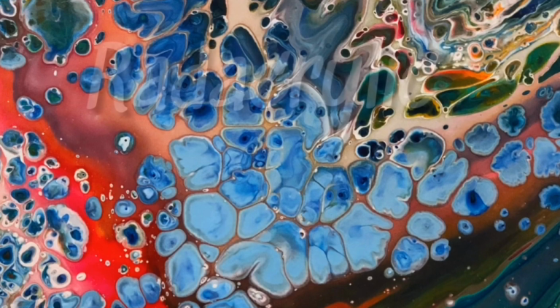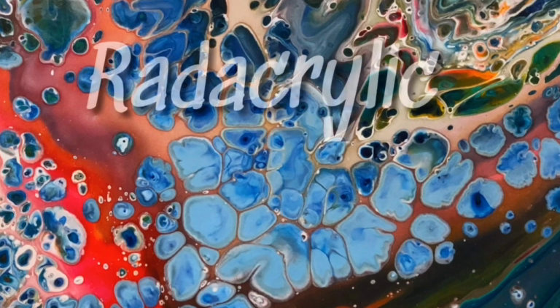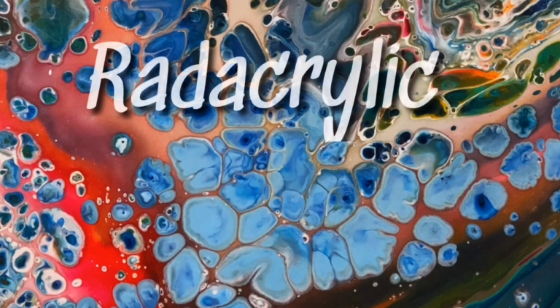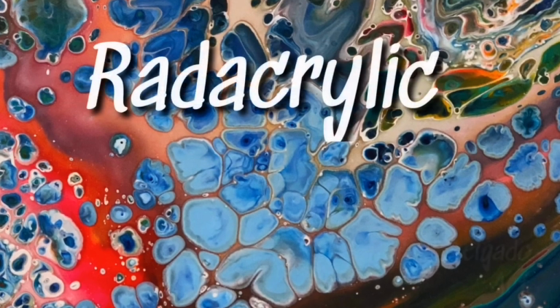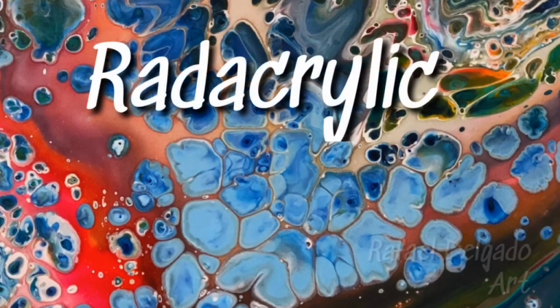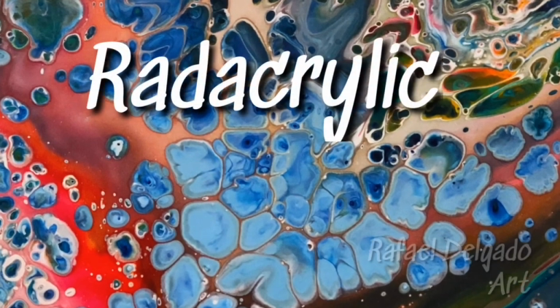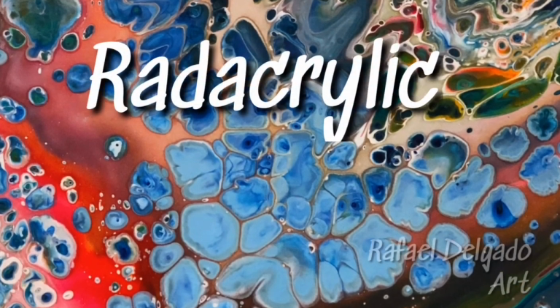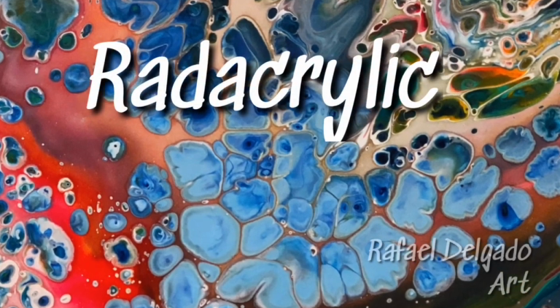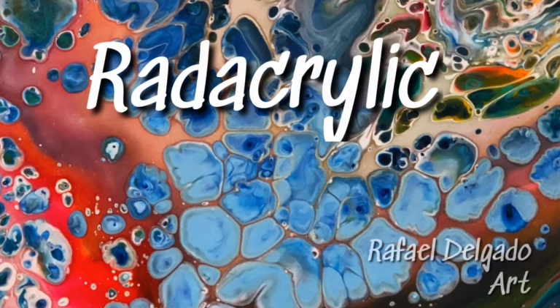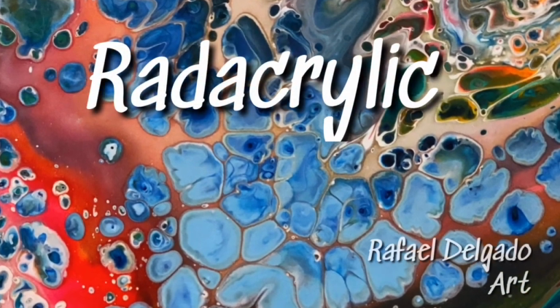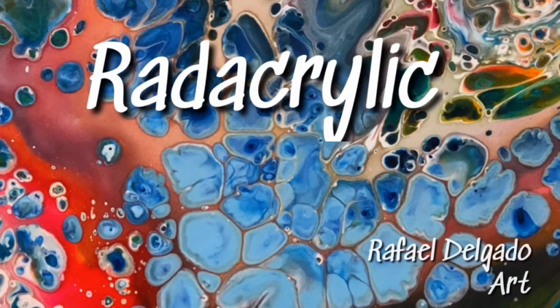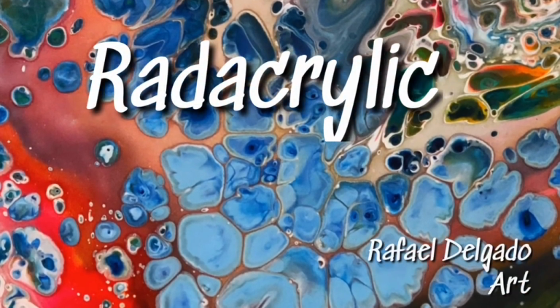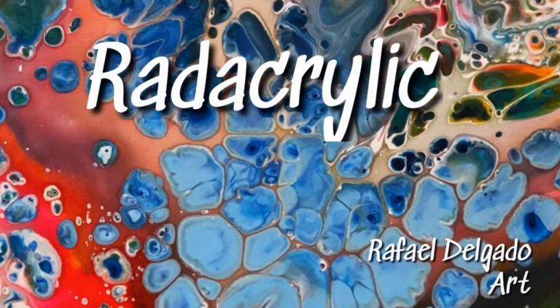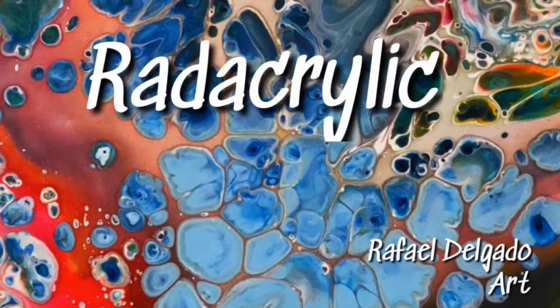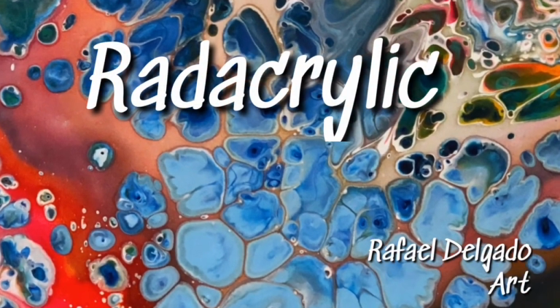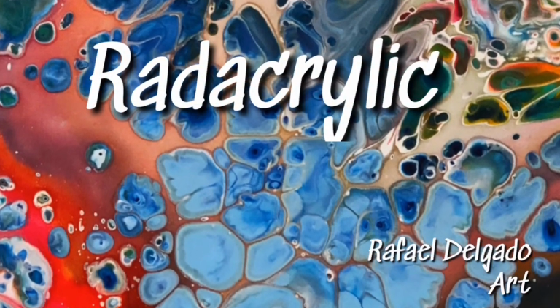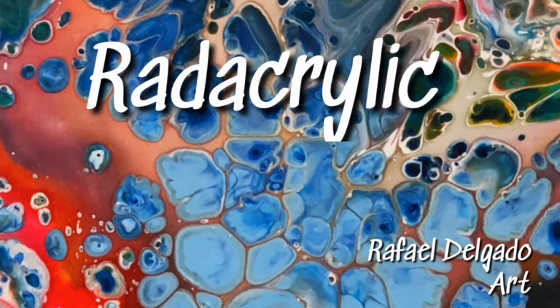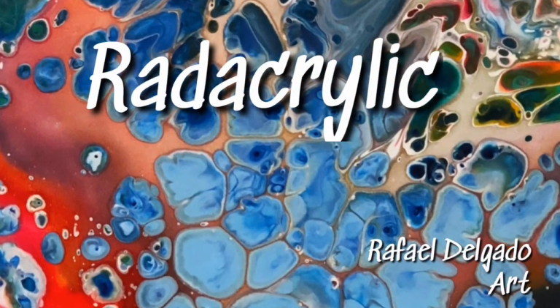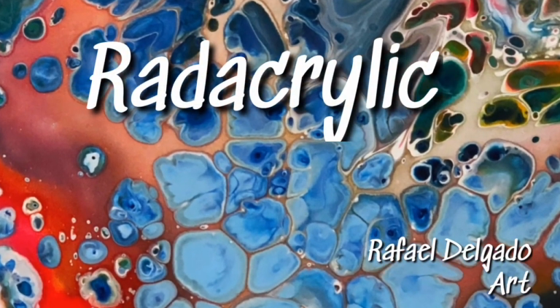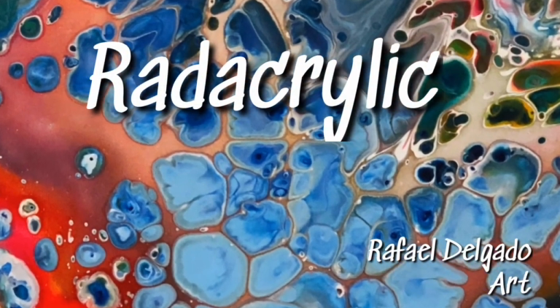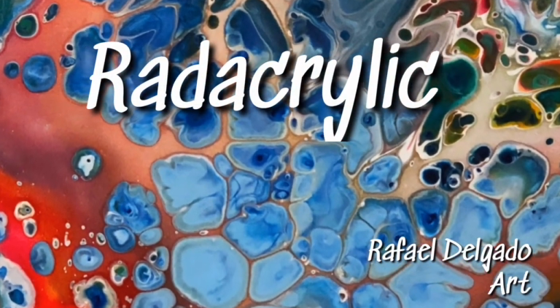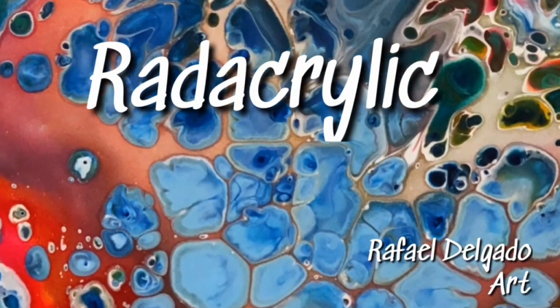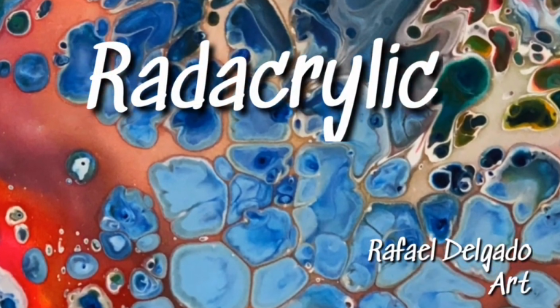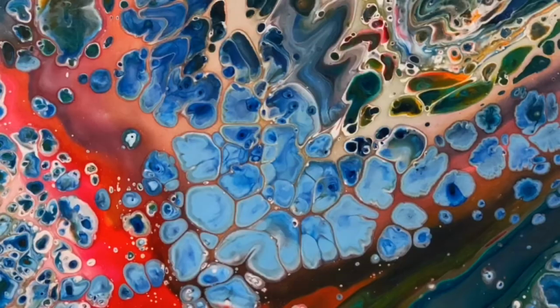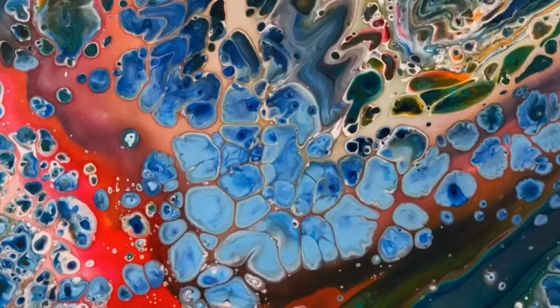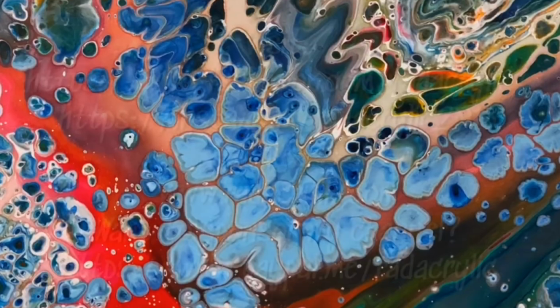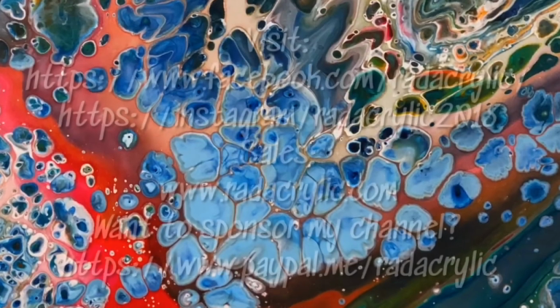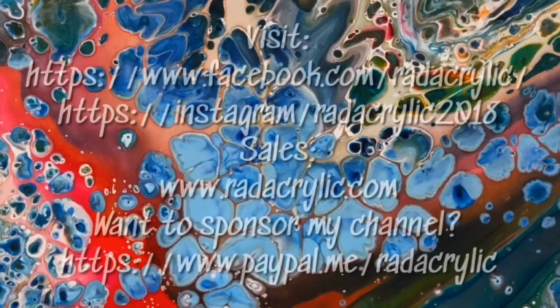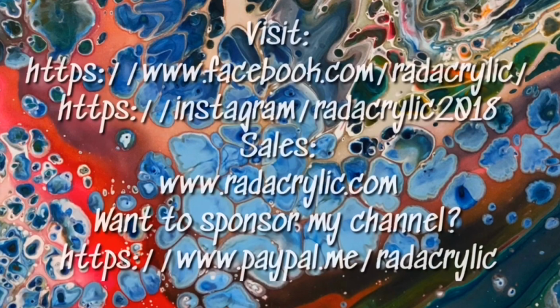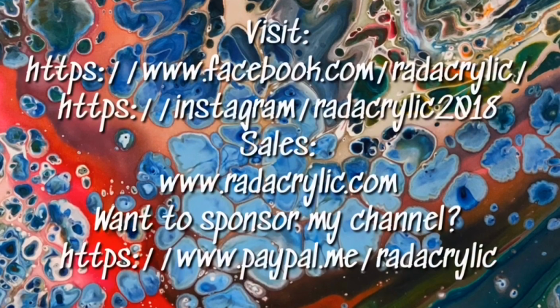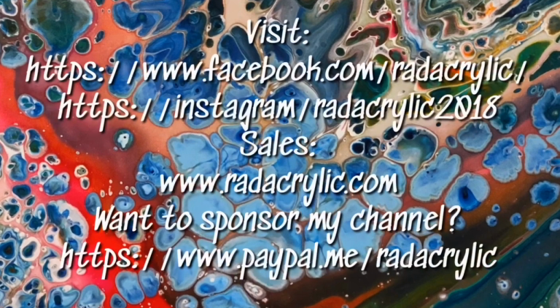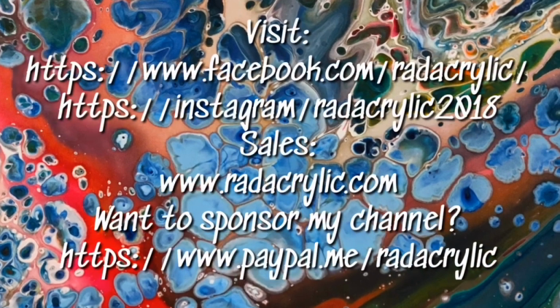Don't forget to like, comment, and subscribe. Also hit the bell to get notifications.